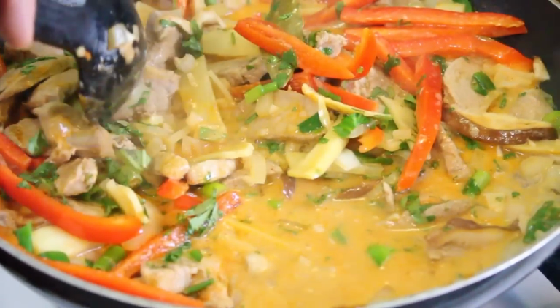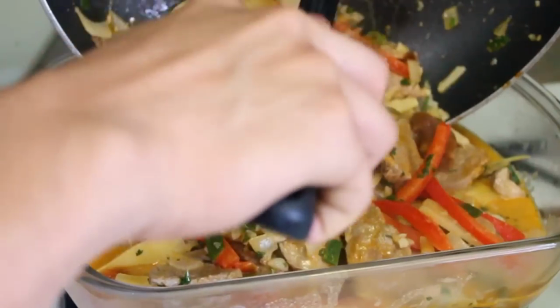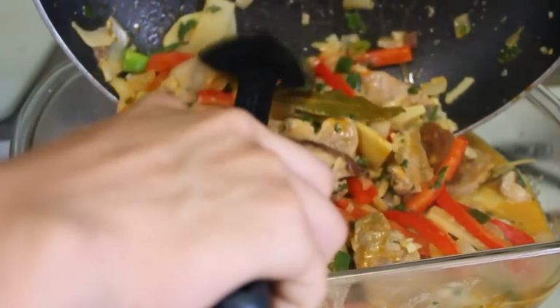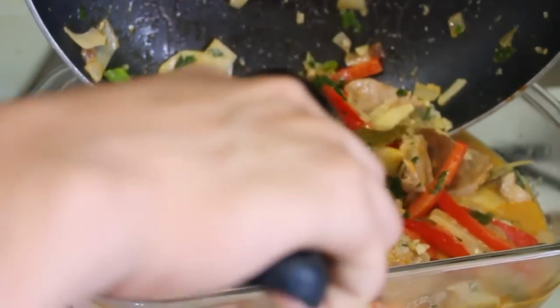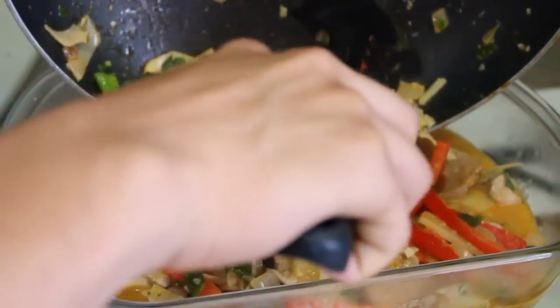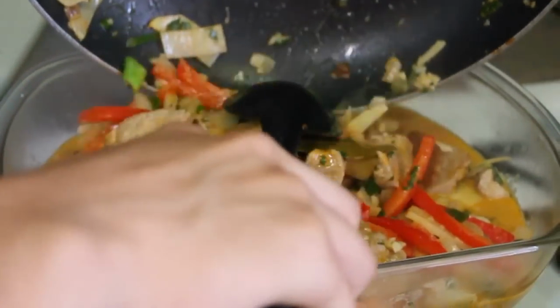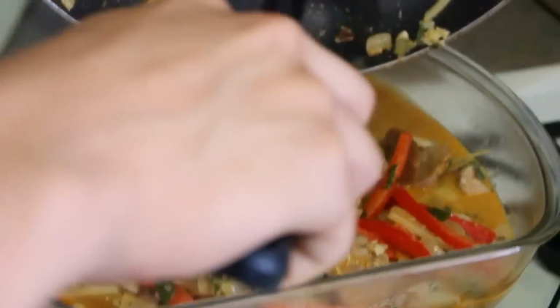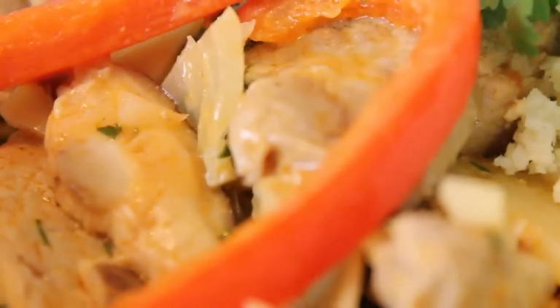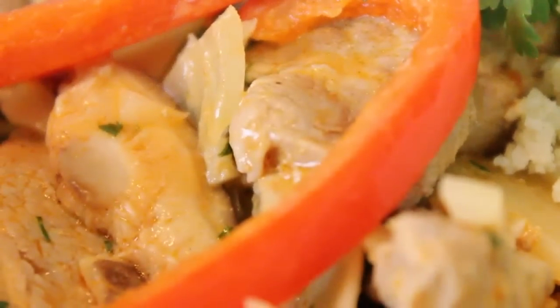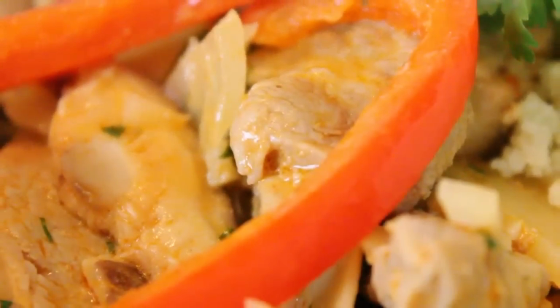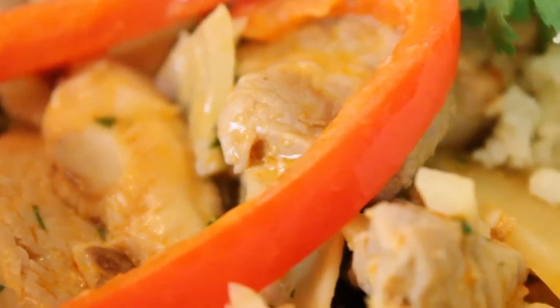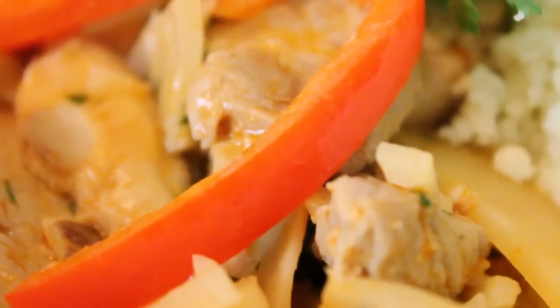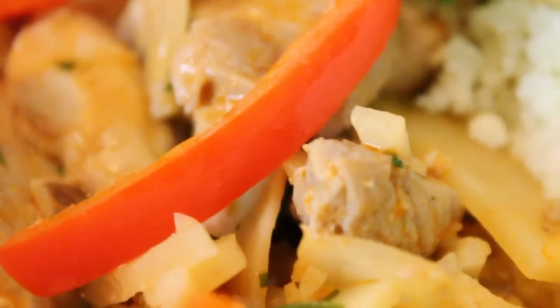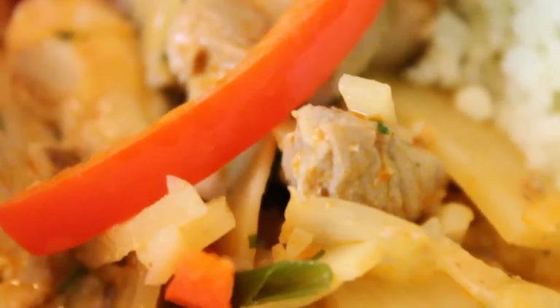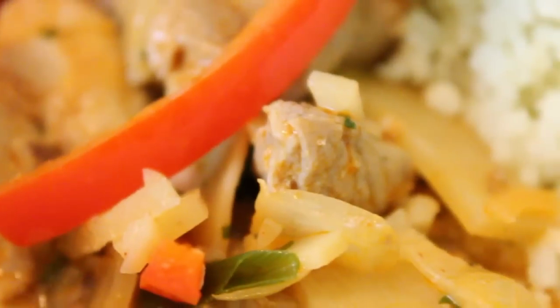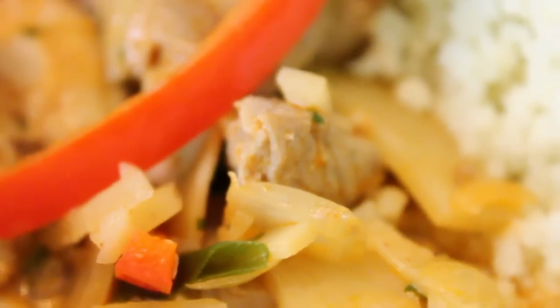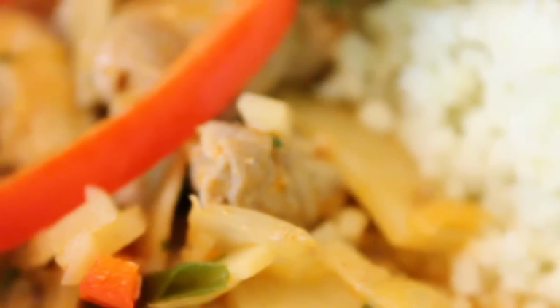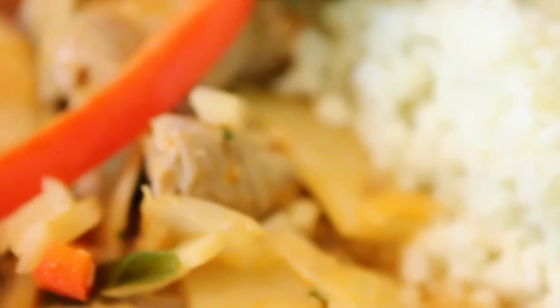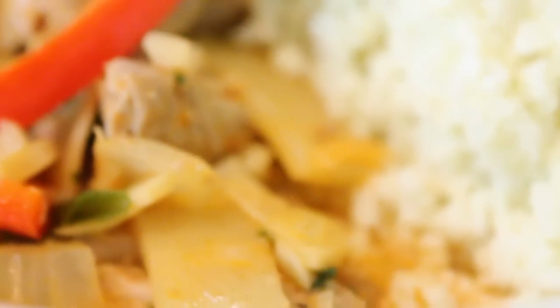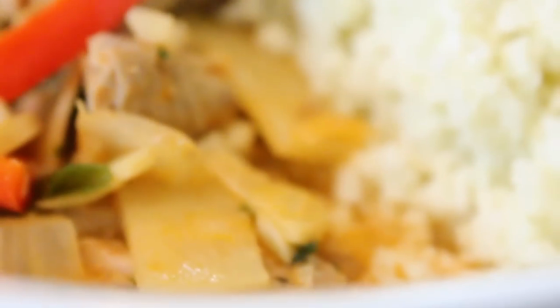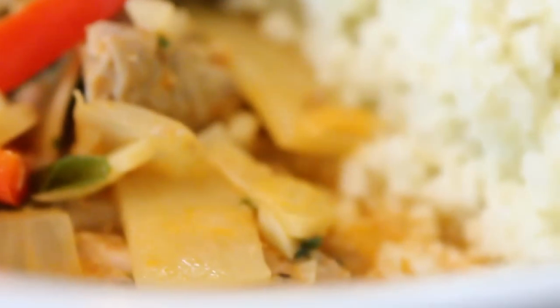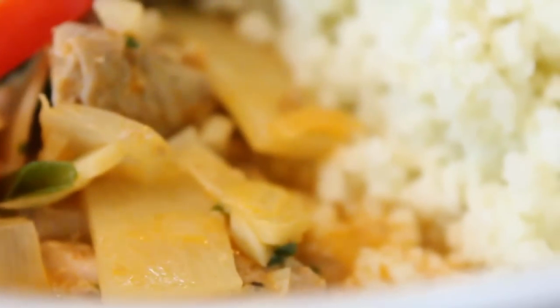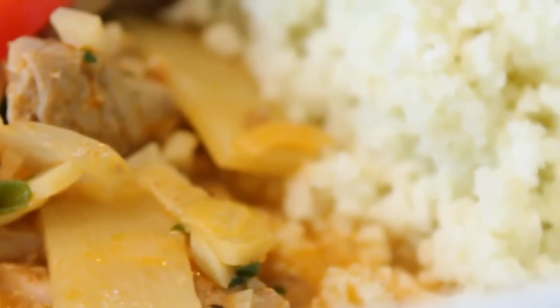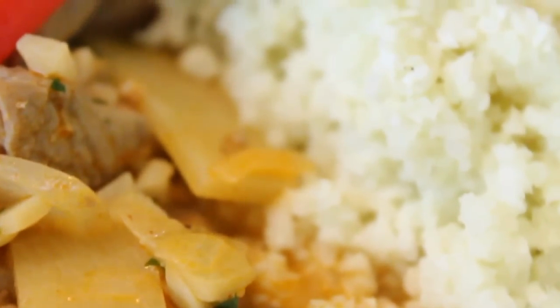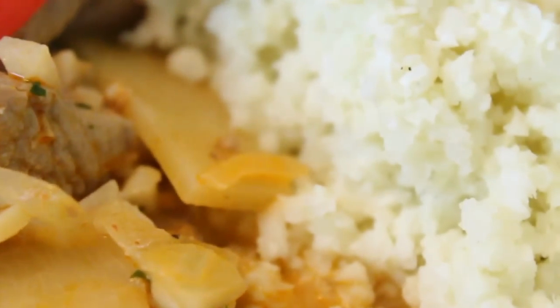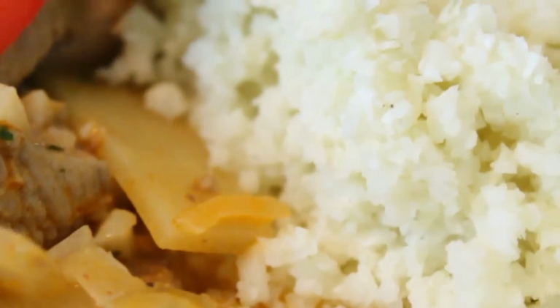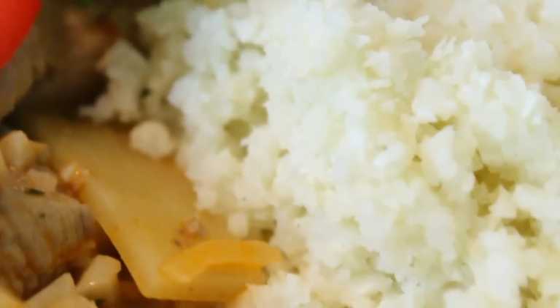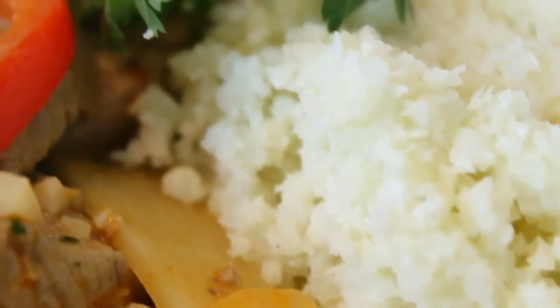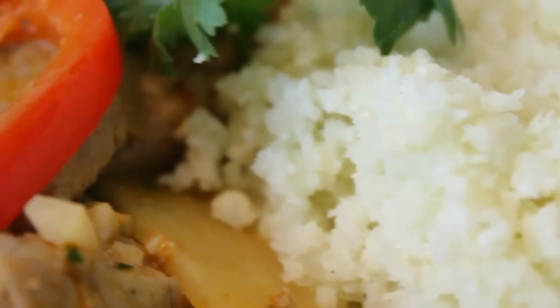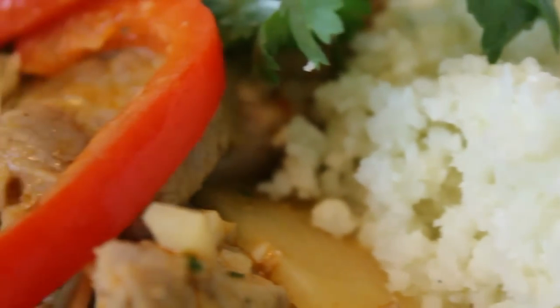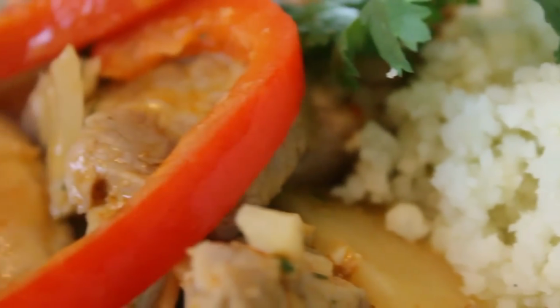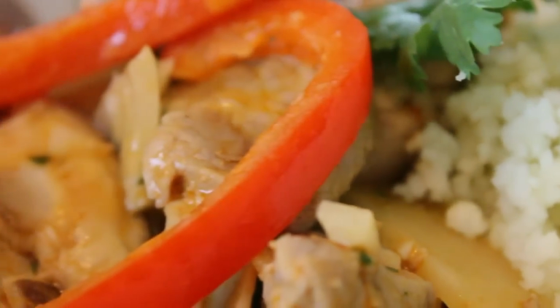And that's it! We serve this with our cauliflower rice, which you can learn how to make by clicking the link to the video at the end of this video.